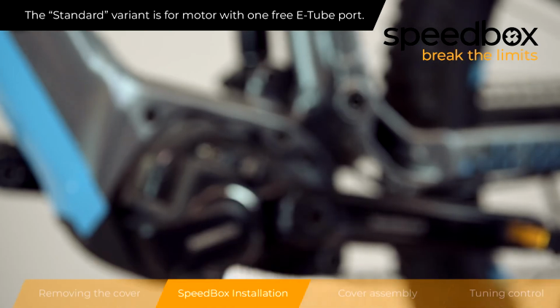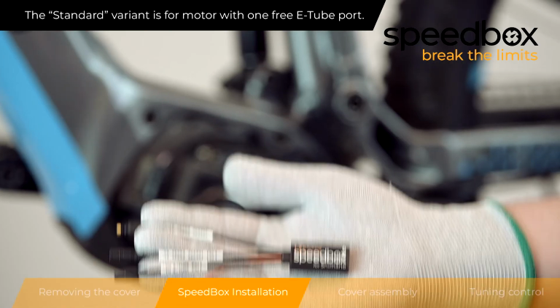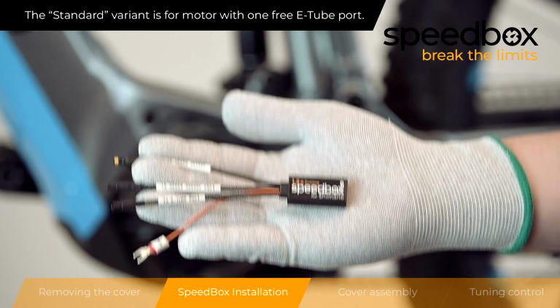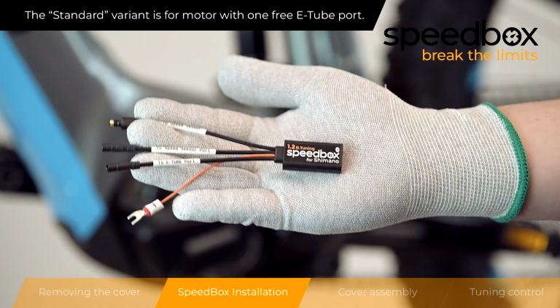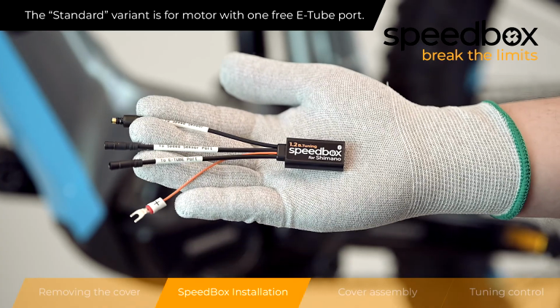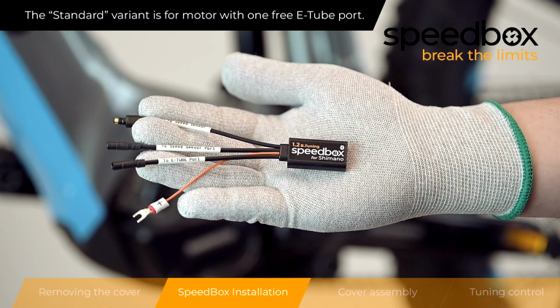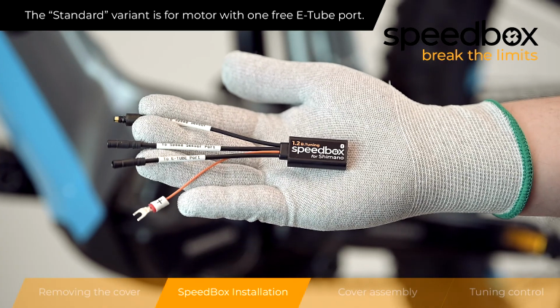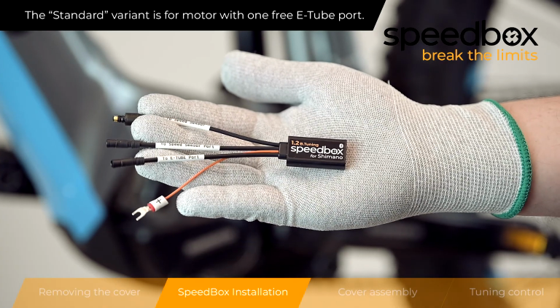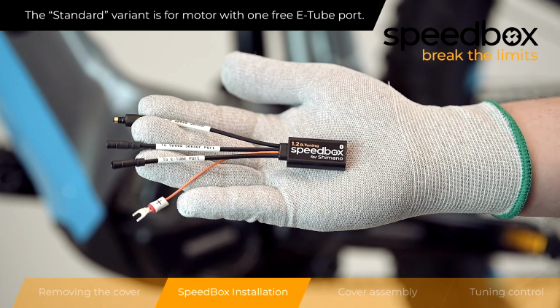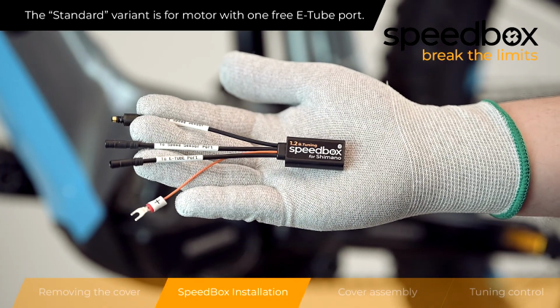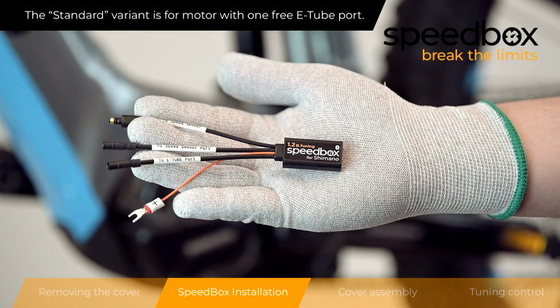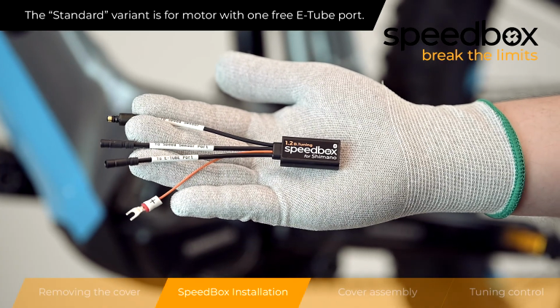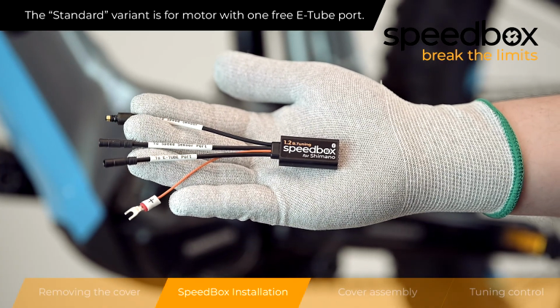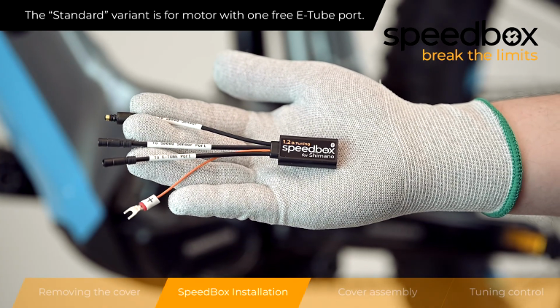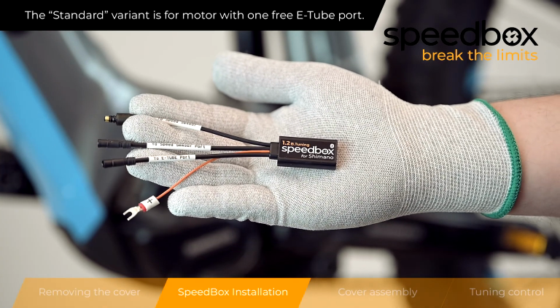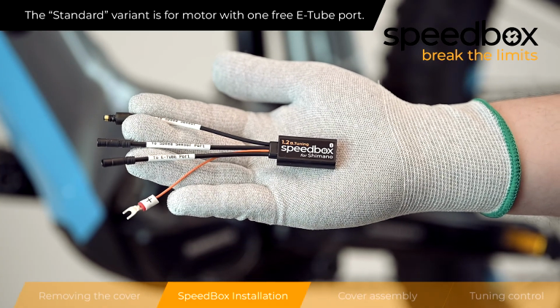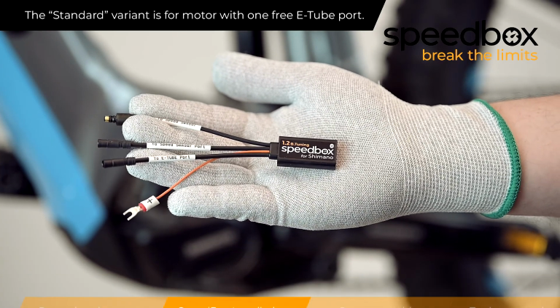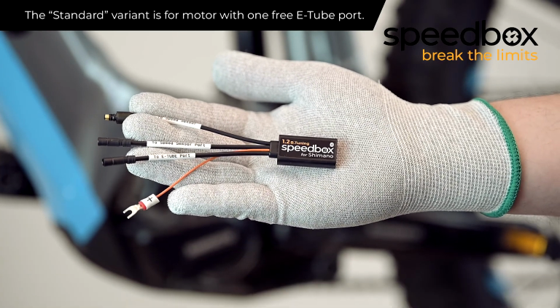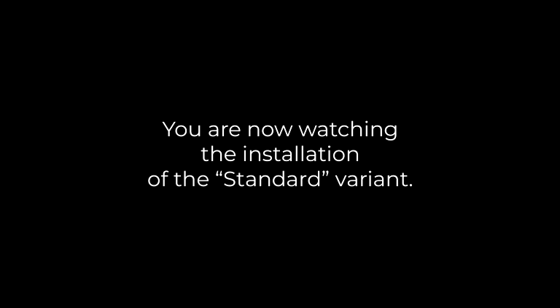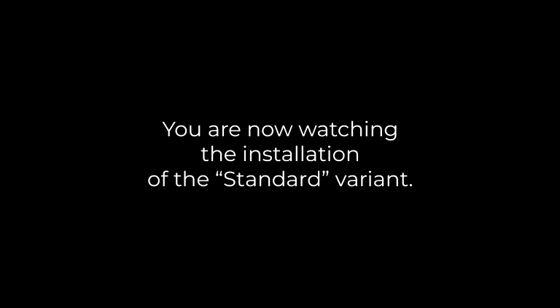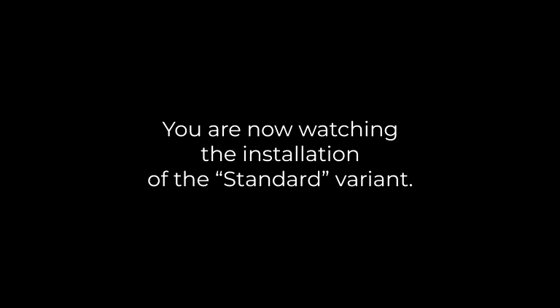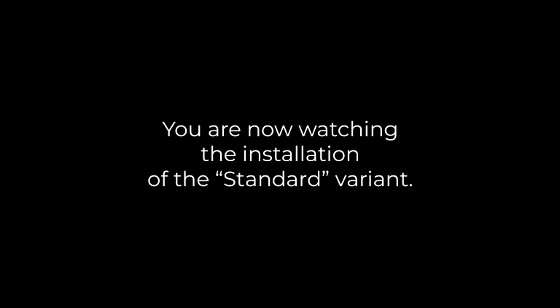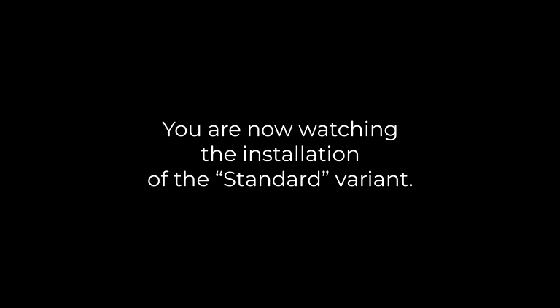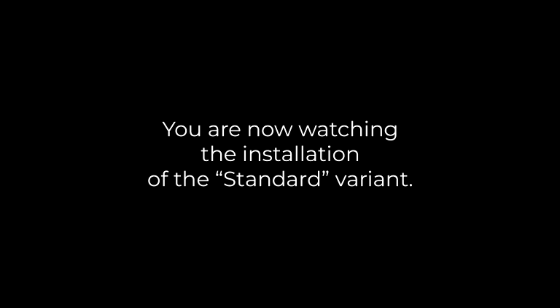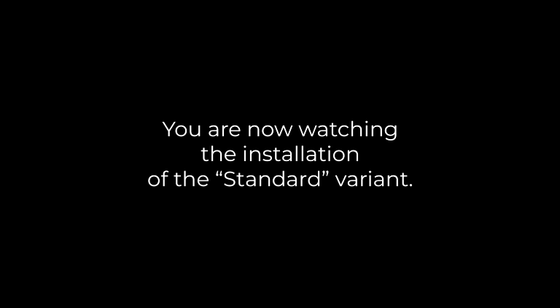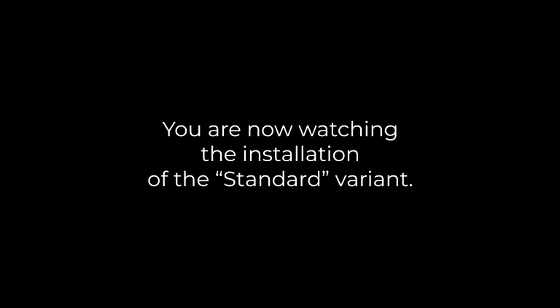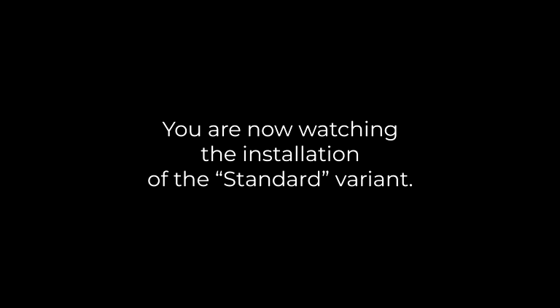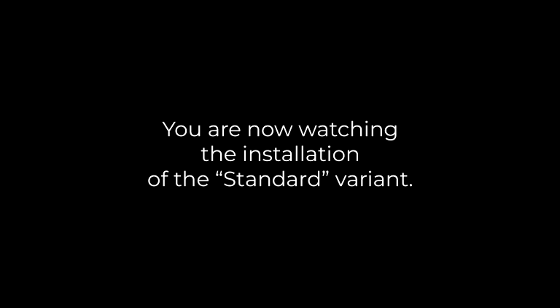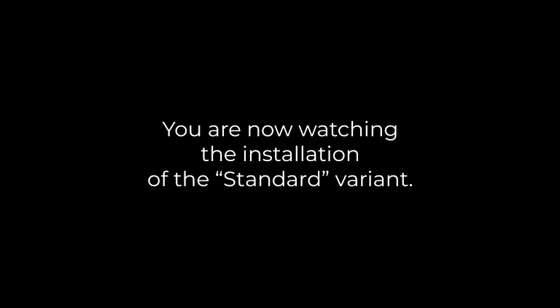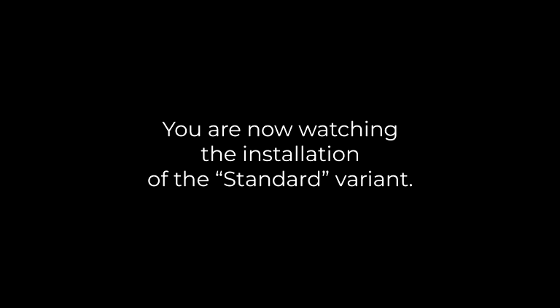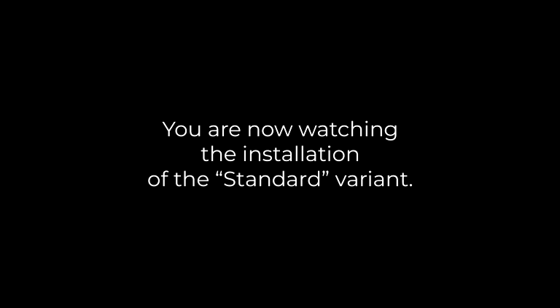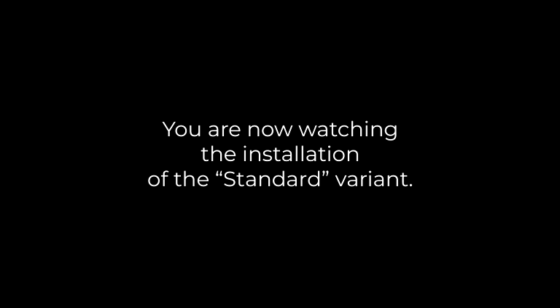Step 2: Speedbox Installation. You are now watching the installation of the standard variant.